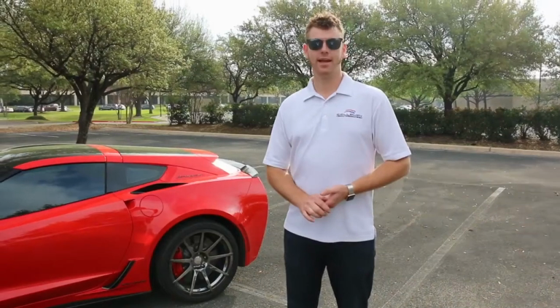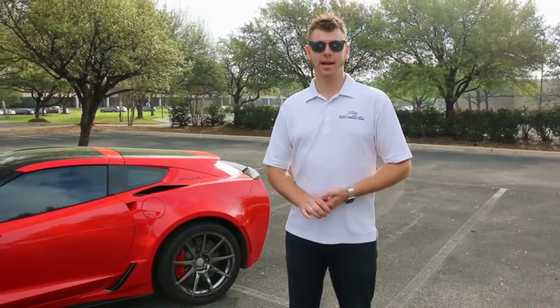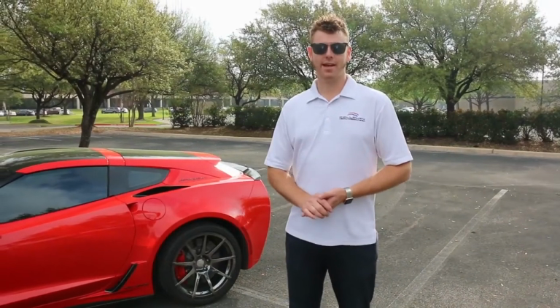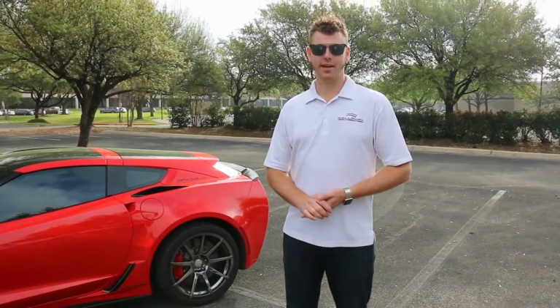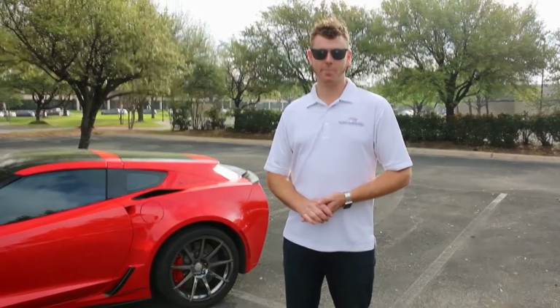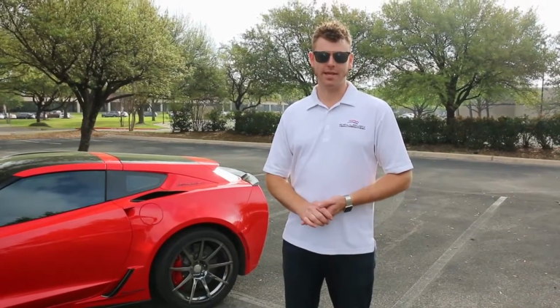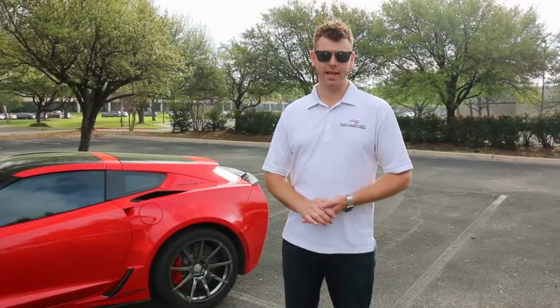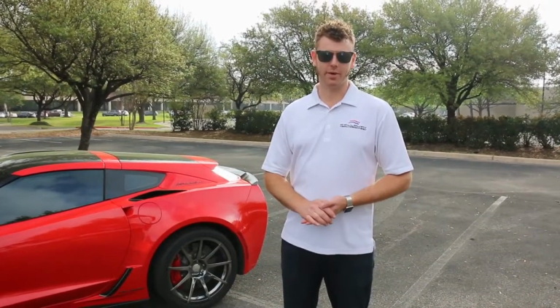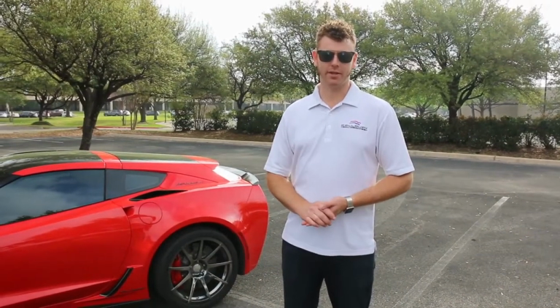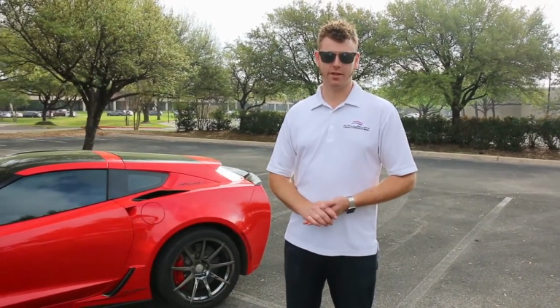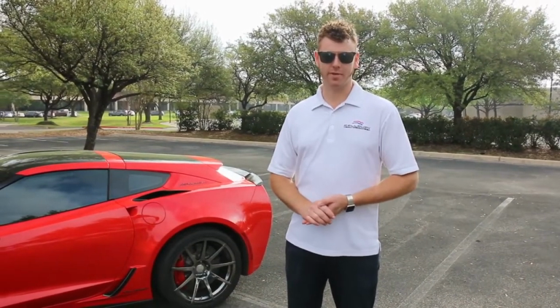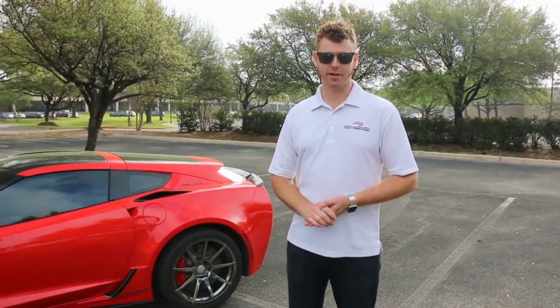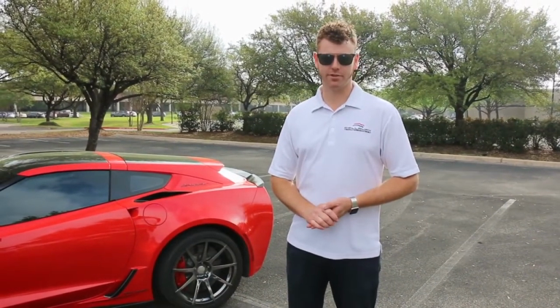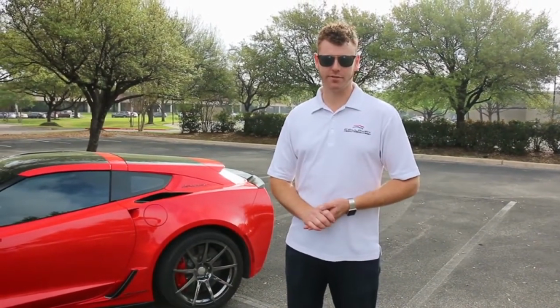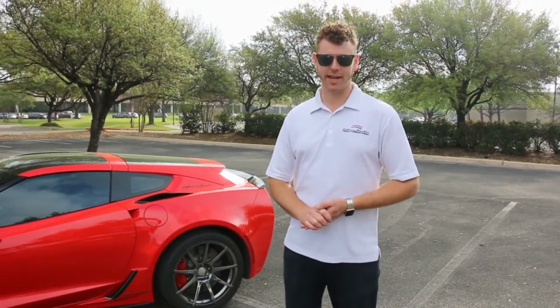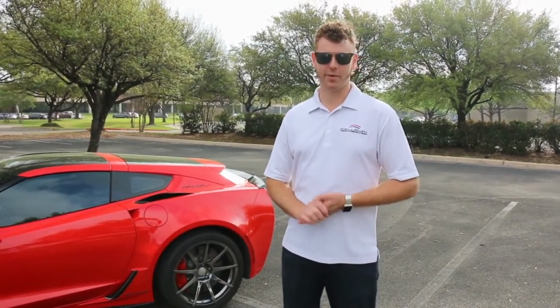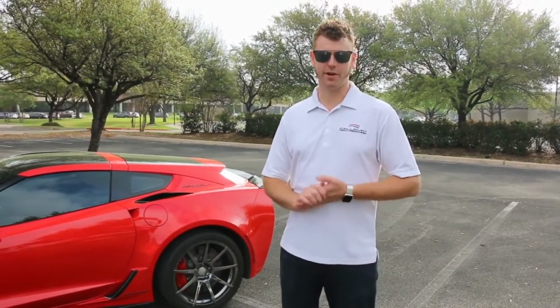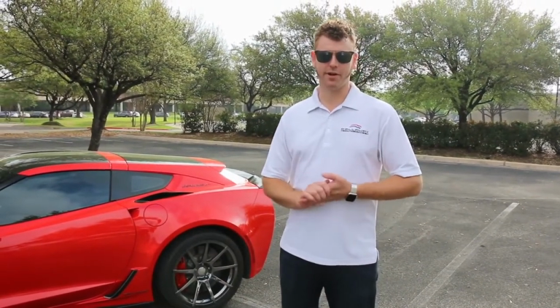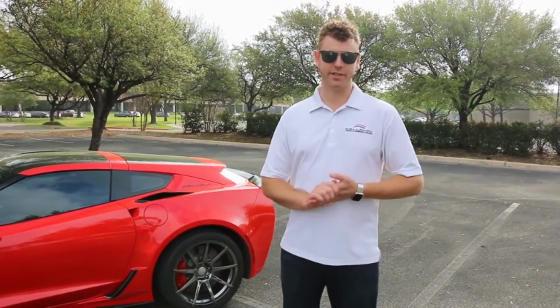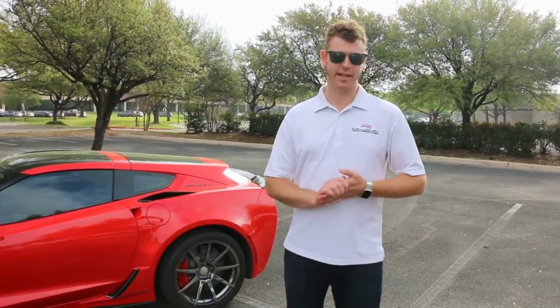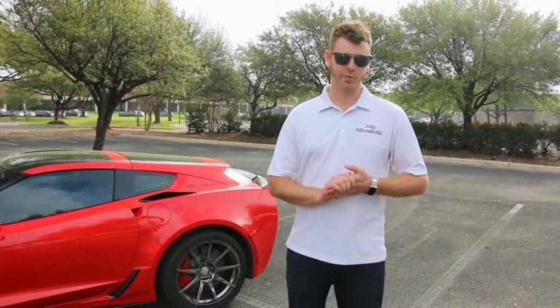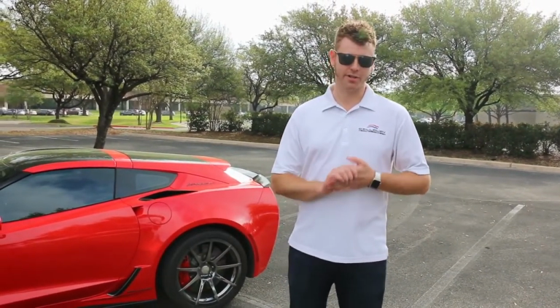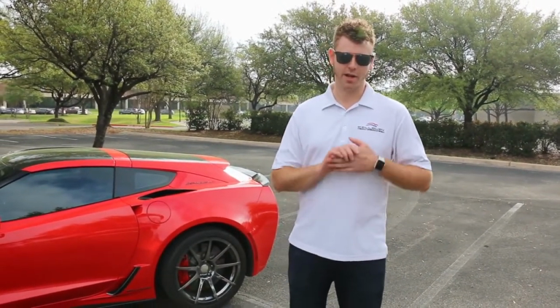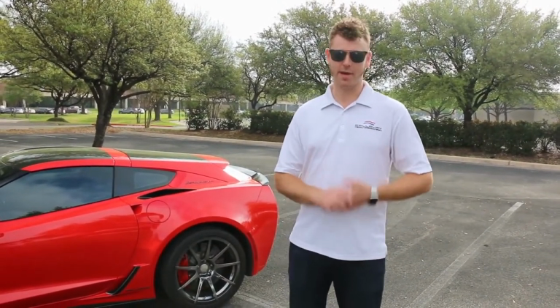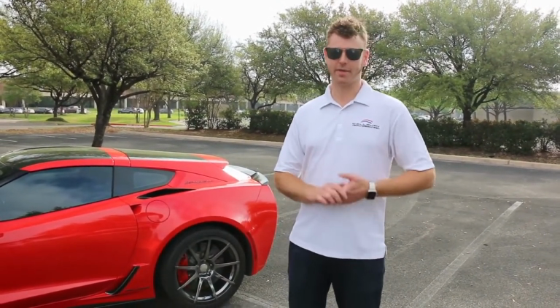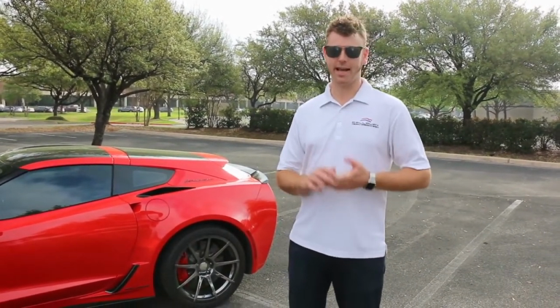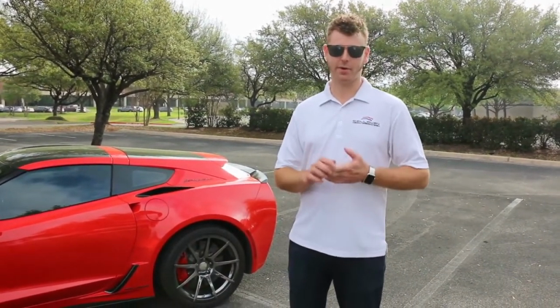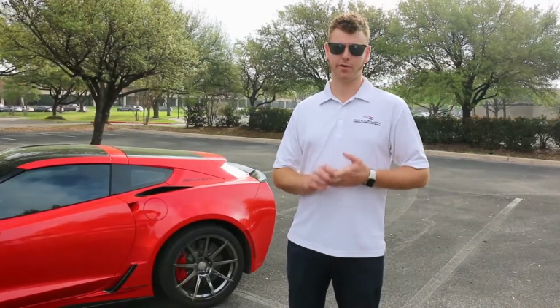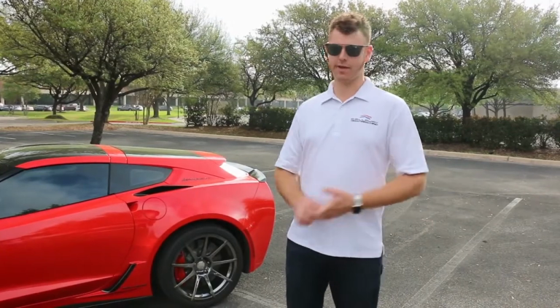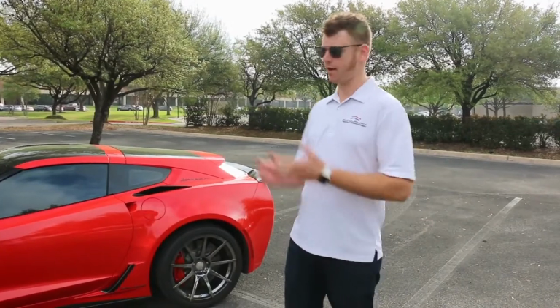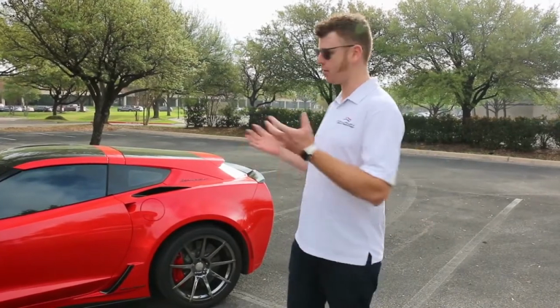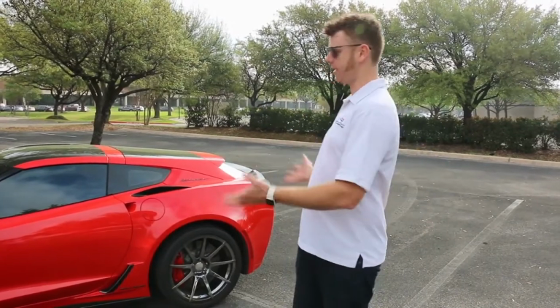Hi, I'm Pete Calloway, General Manager of Calloway Cars, and we're going to talk about the Calloway Corvette Aero Wagon.